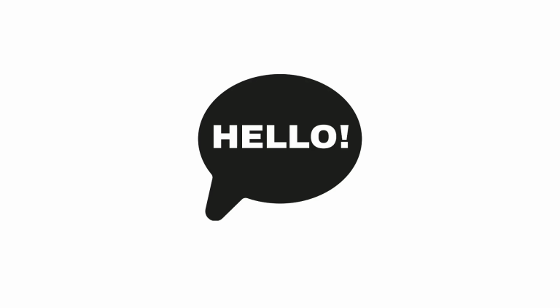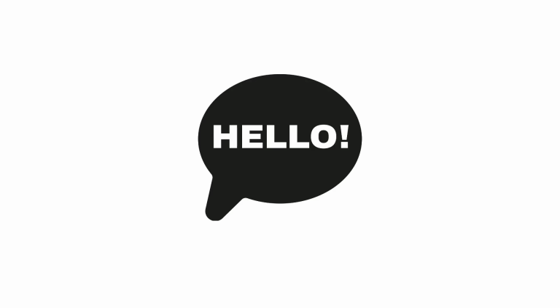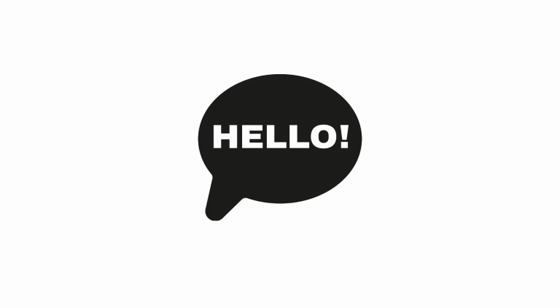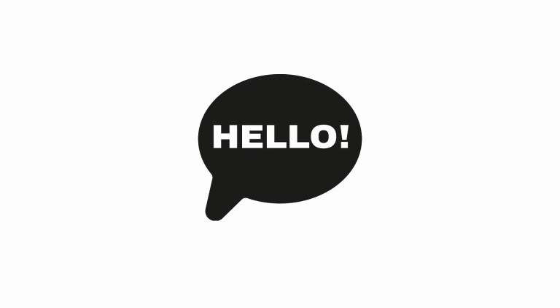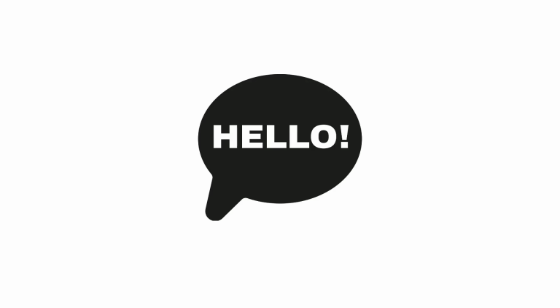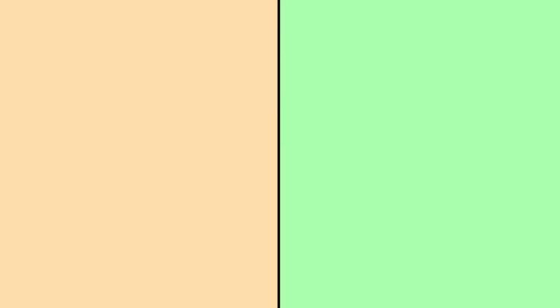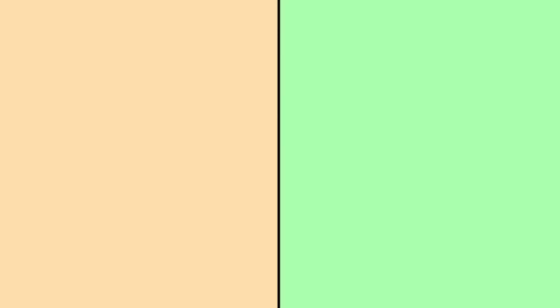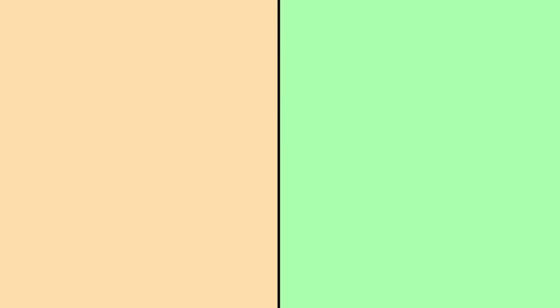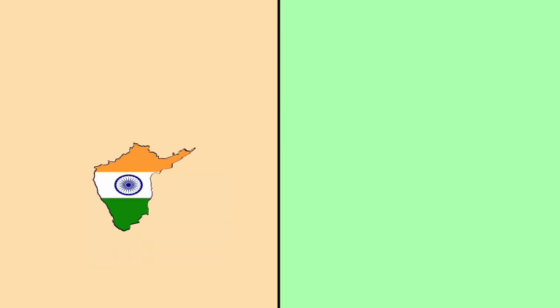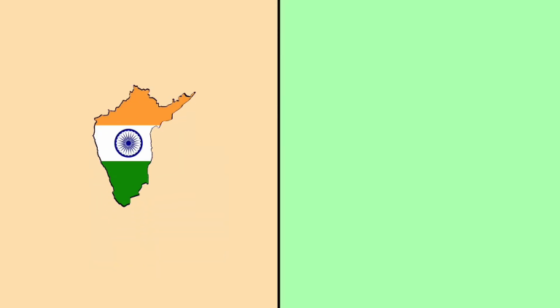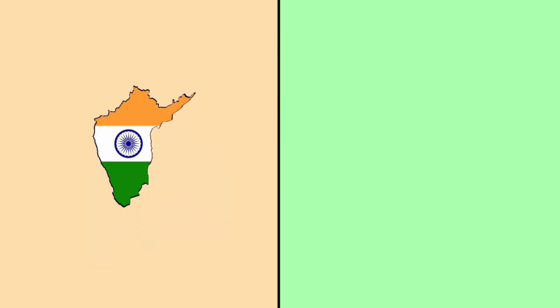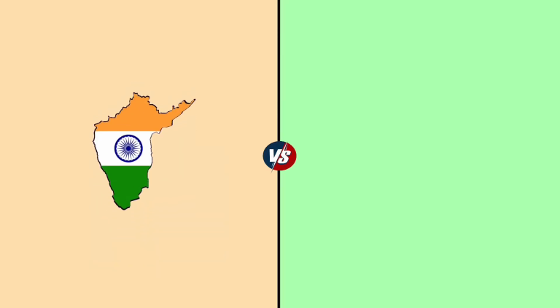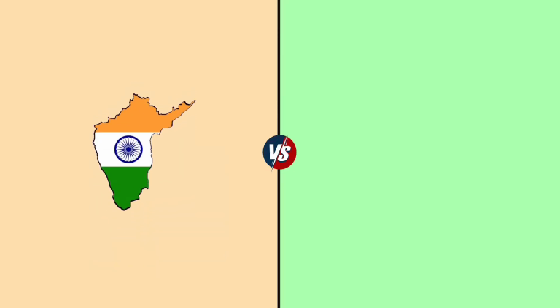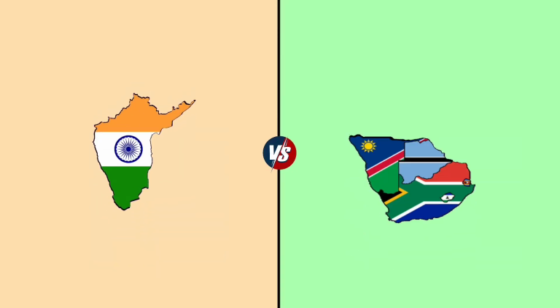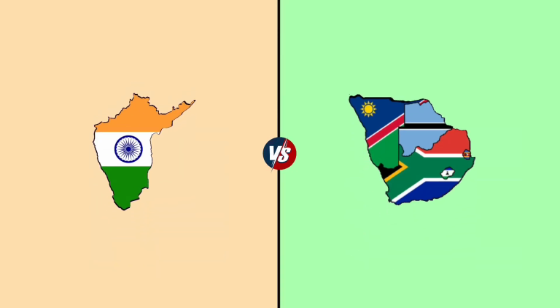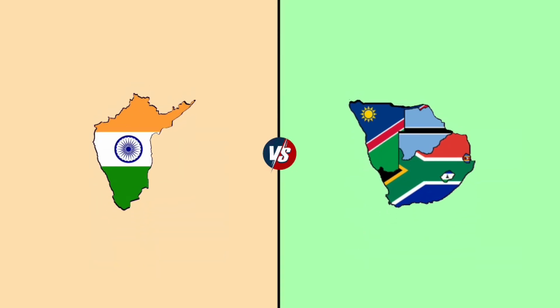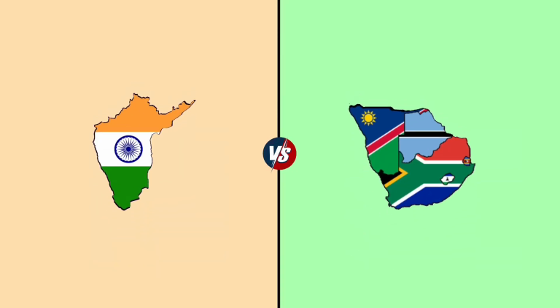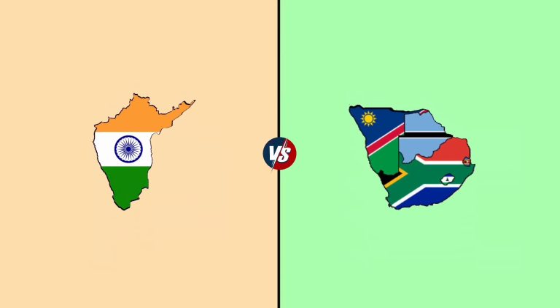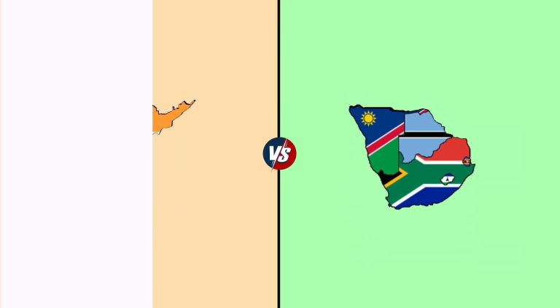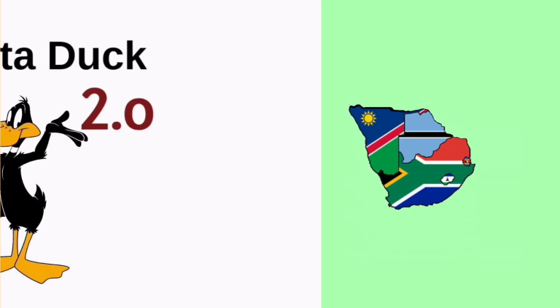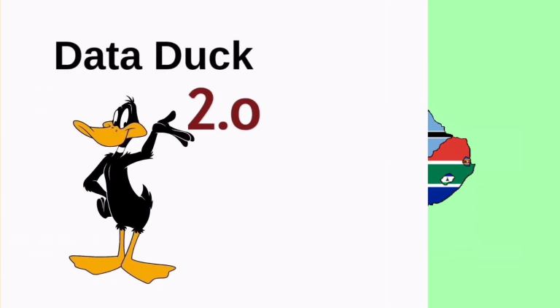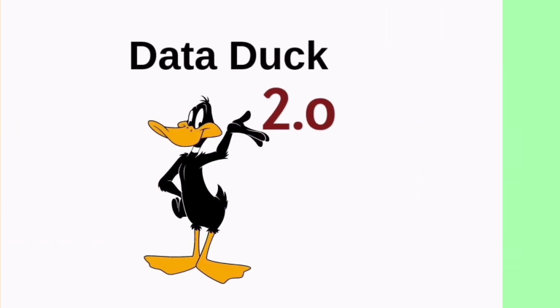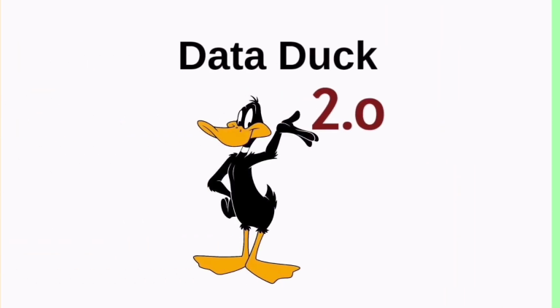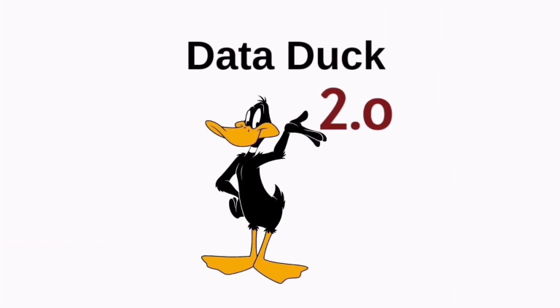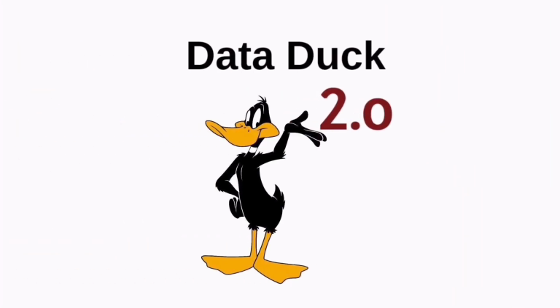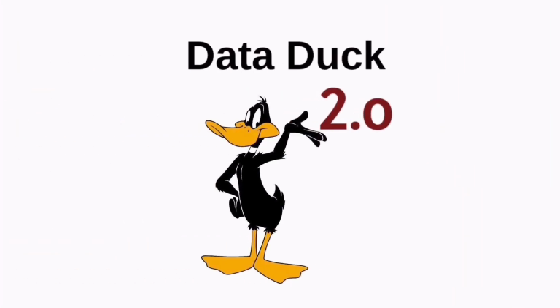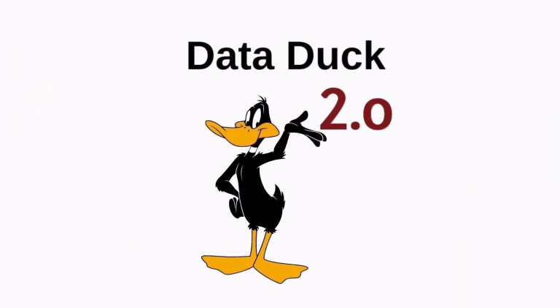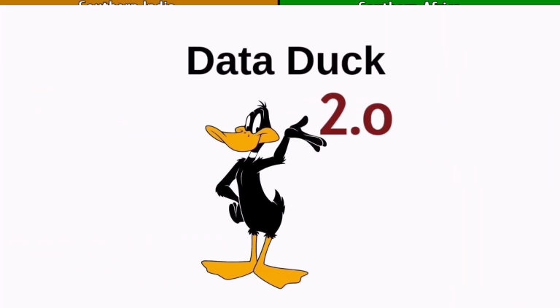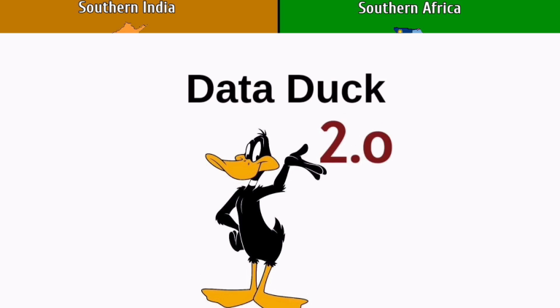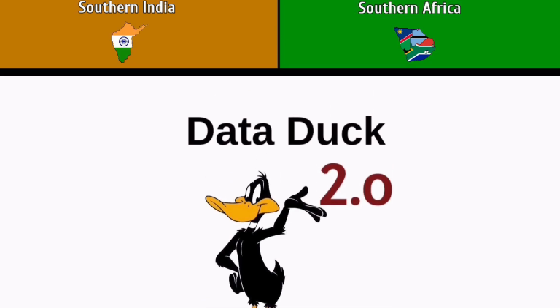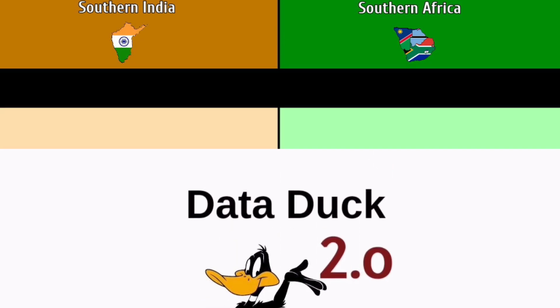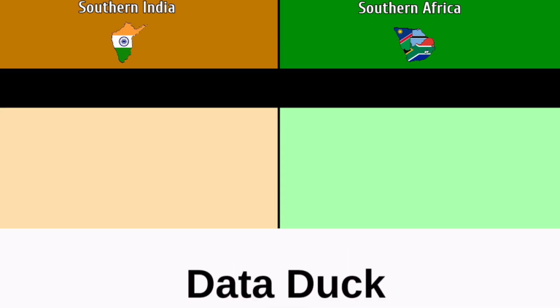Hello guys. Today we see Southern India versus Southern Africa. Welcome to our YouTube channel Data Duck 2.0.